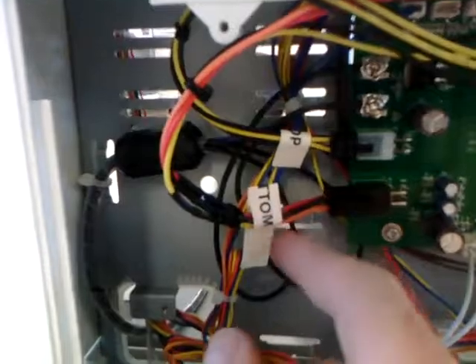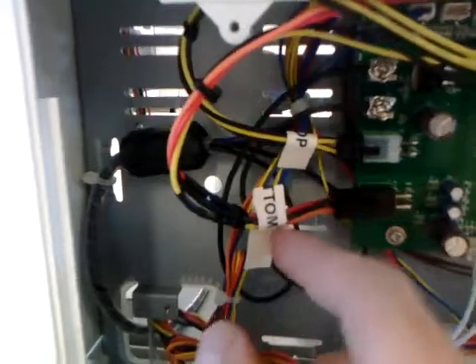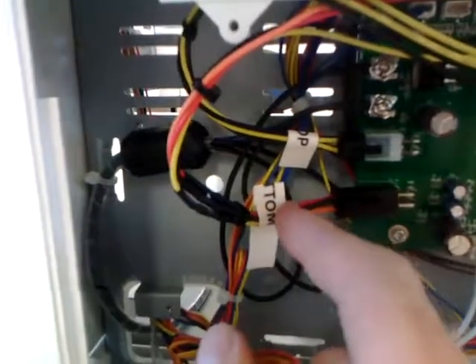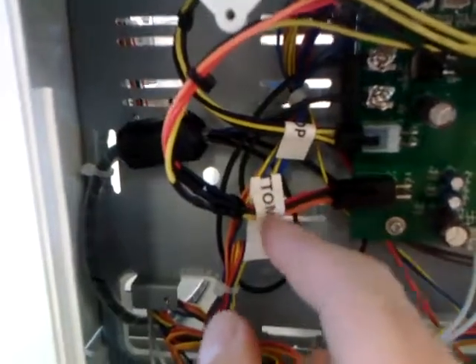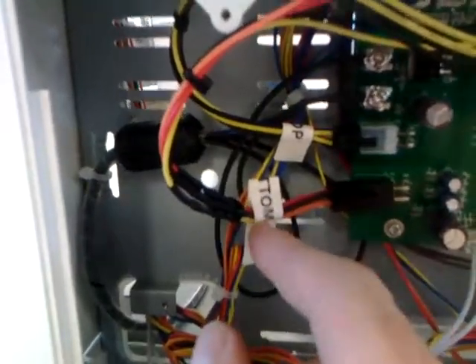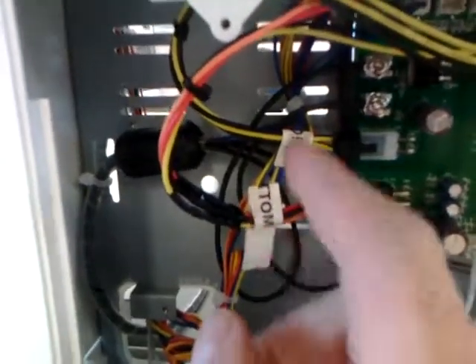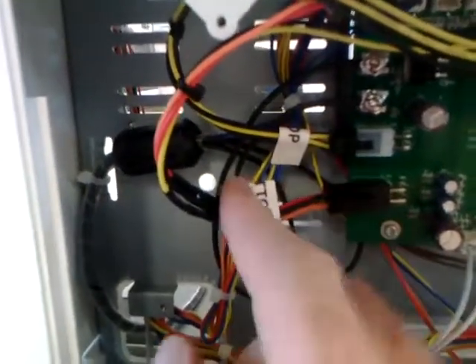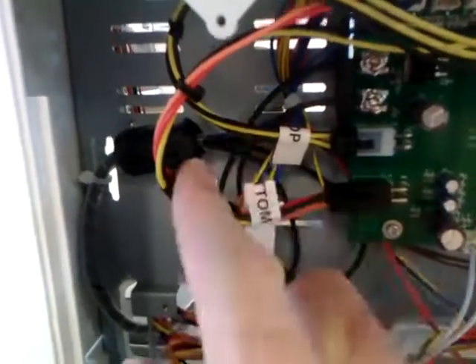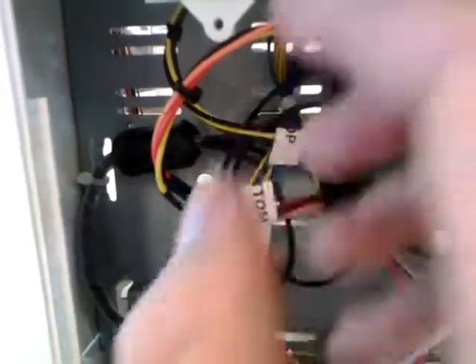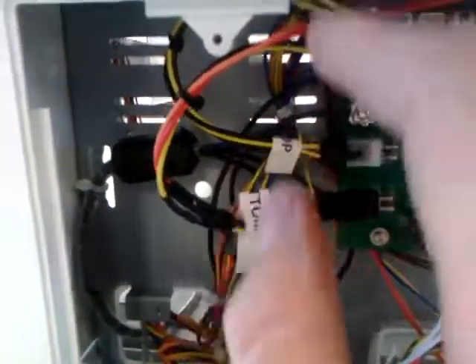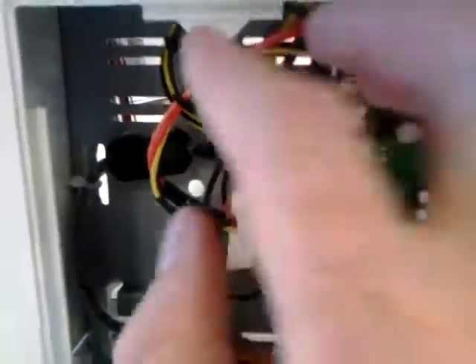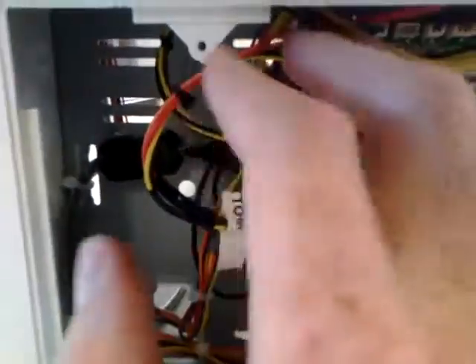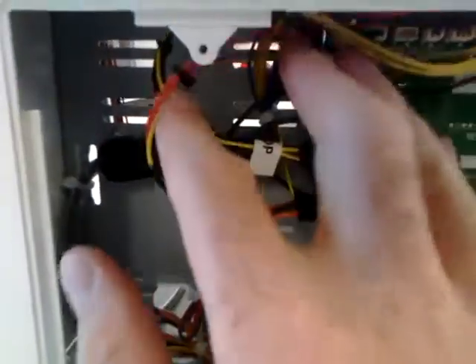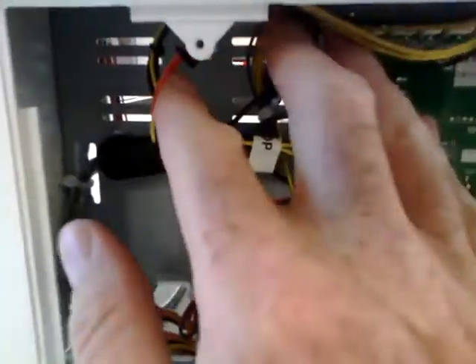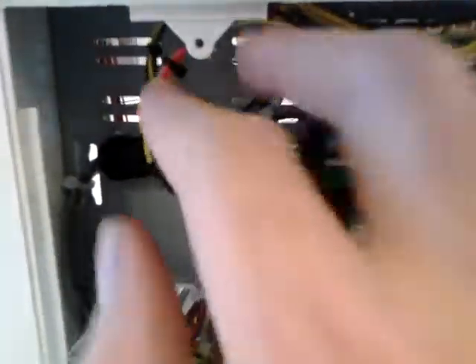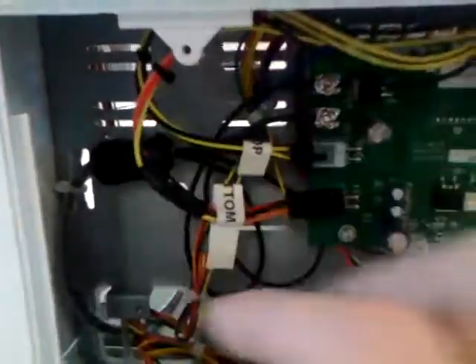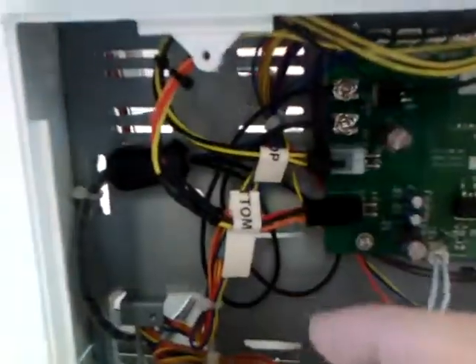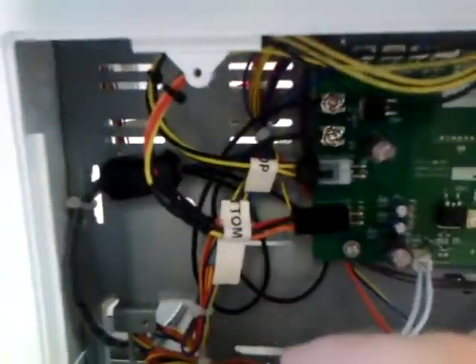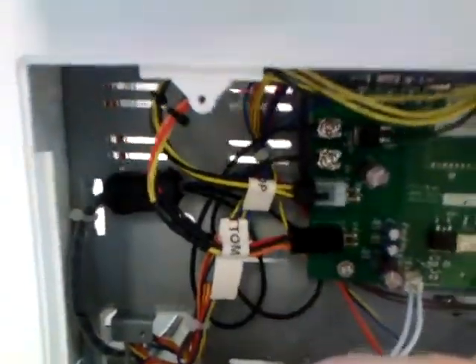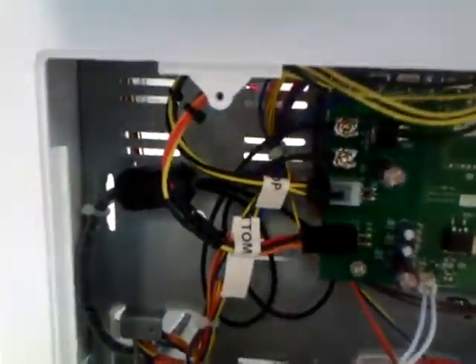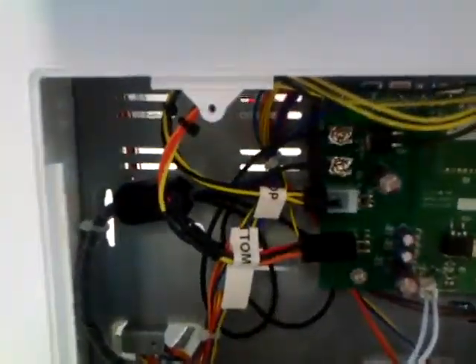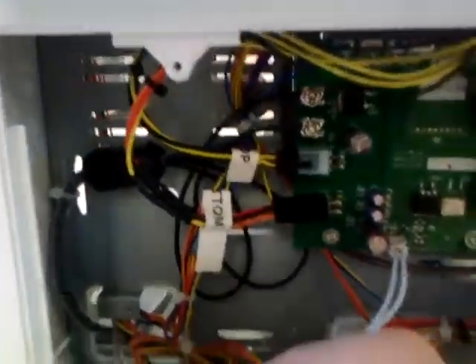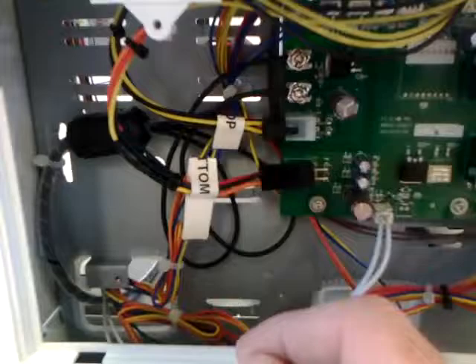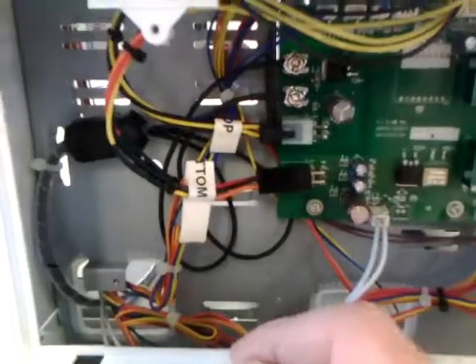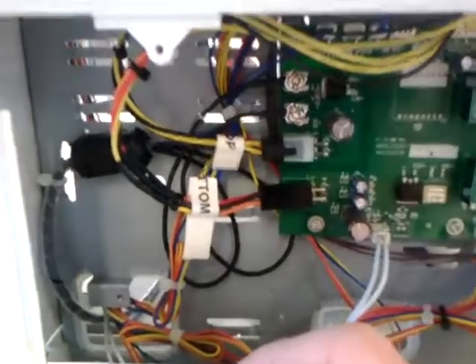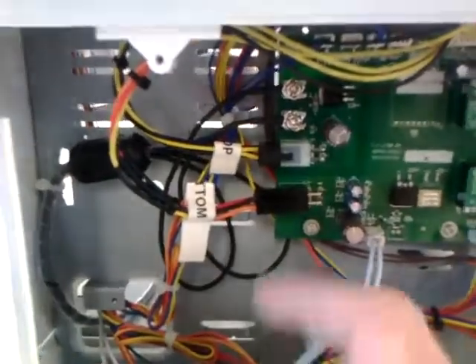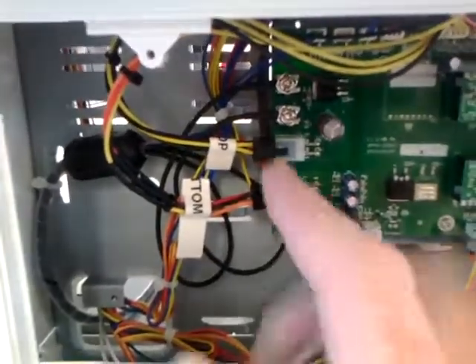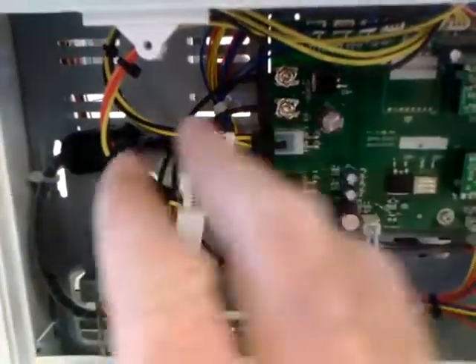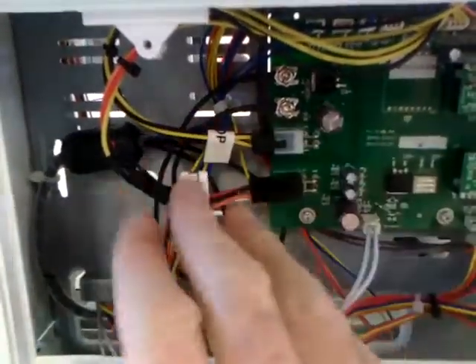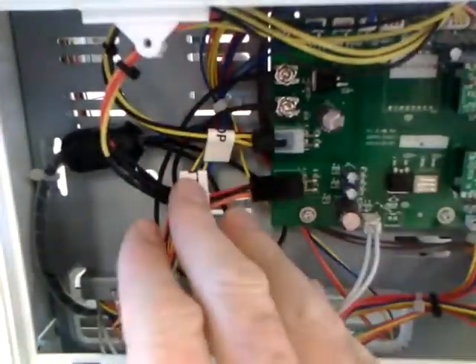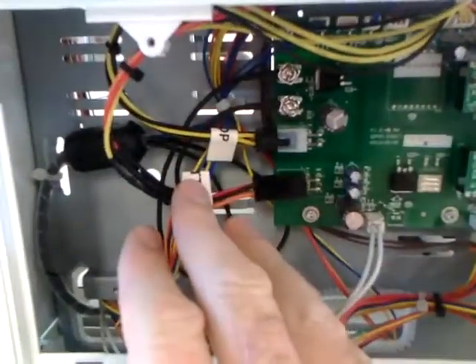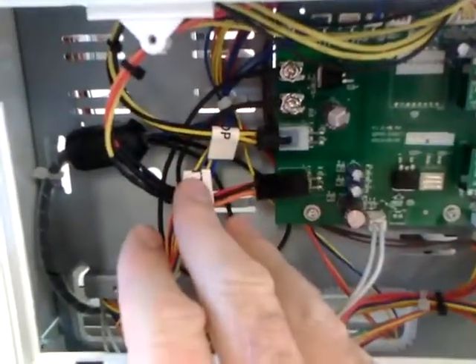That comes through down here, and in here I've just labeled the cables 'top' and 'bottom' so I don't make any mistakes. I'm not going to bother cable tying it off because there shouldn't be any stress on those cables.